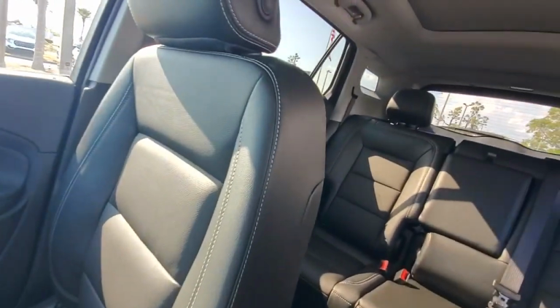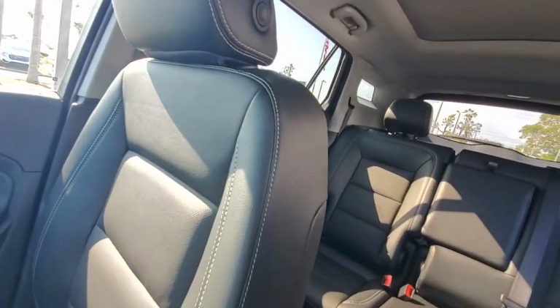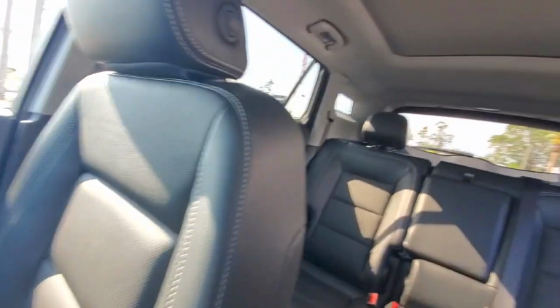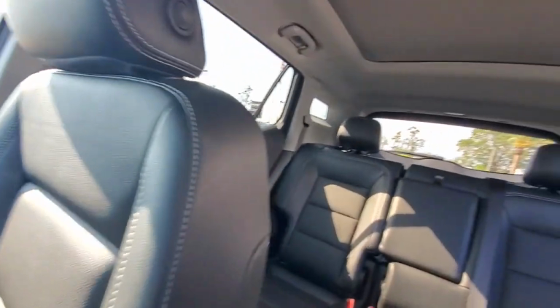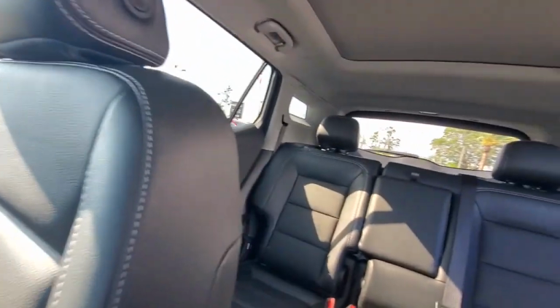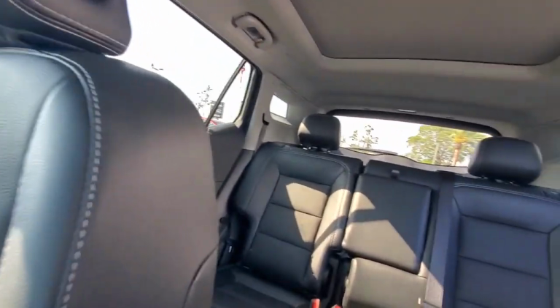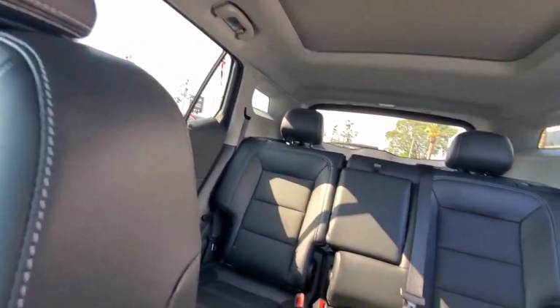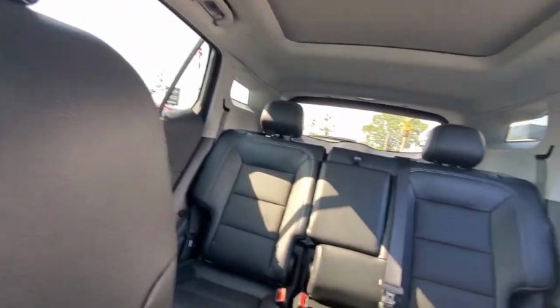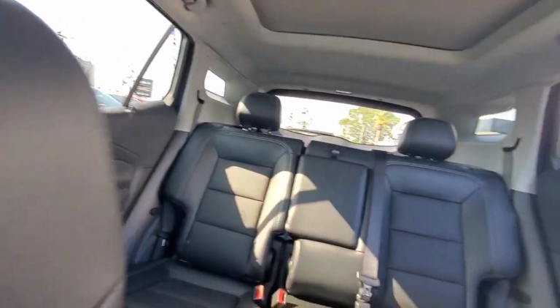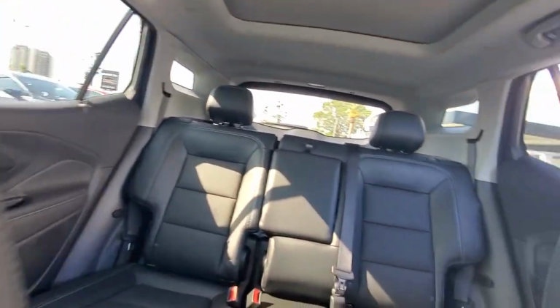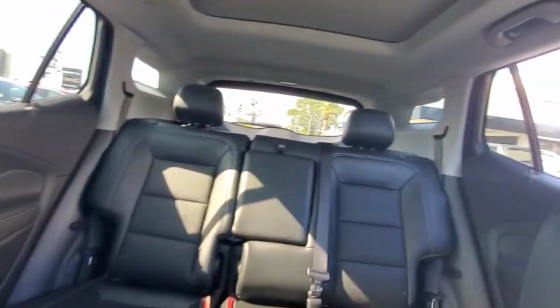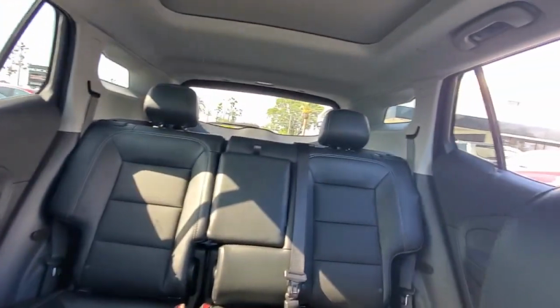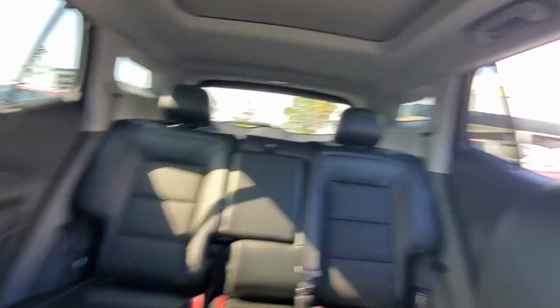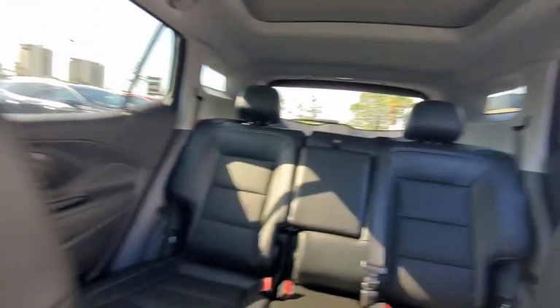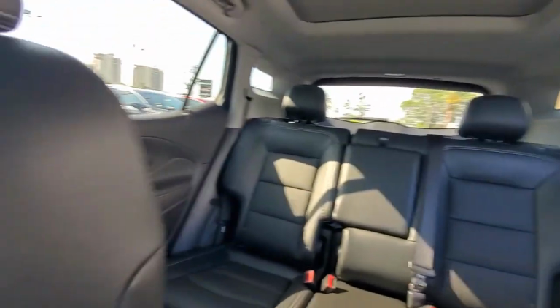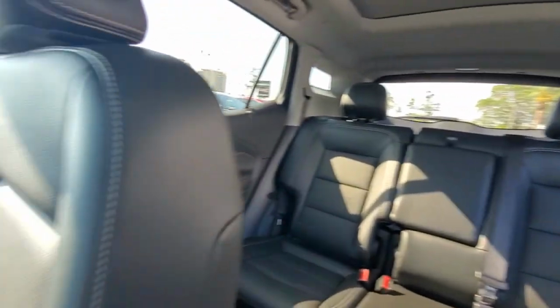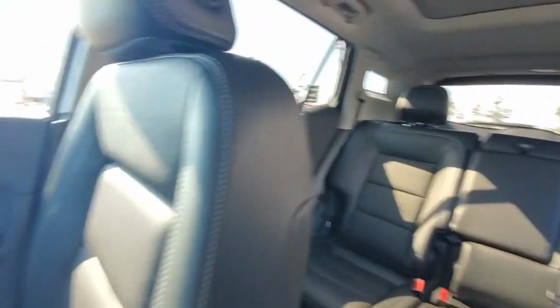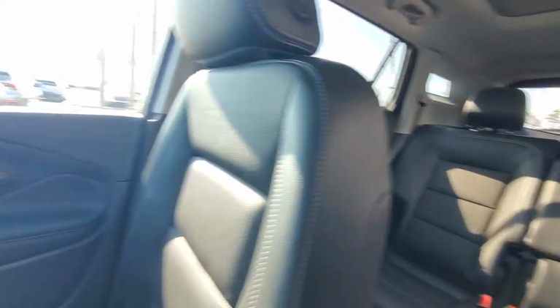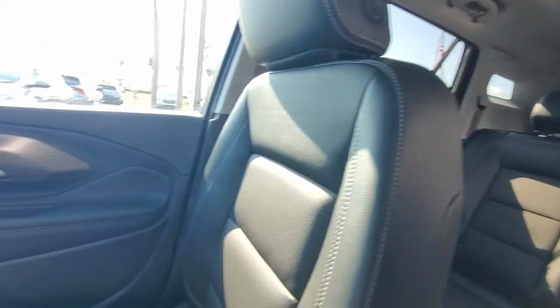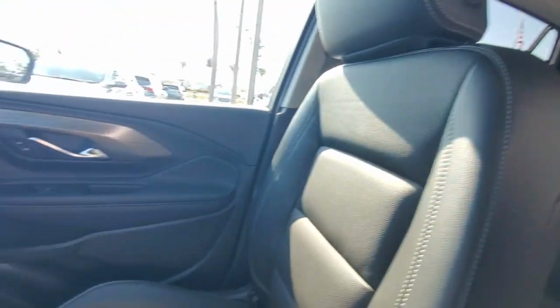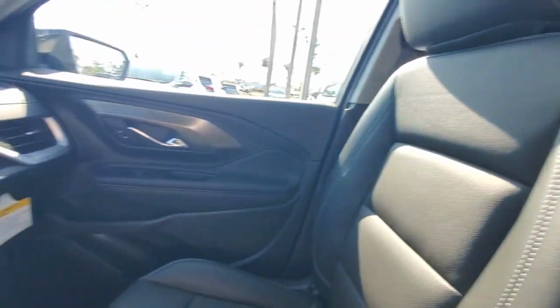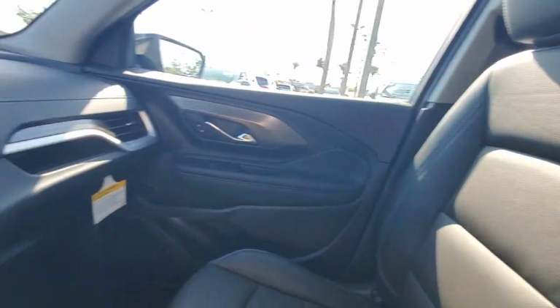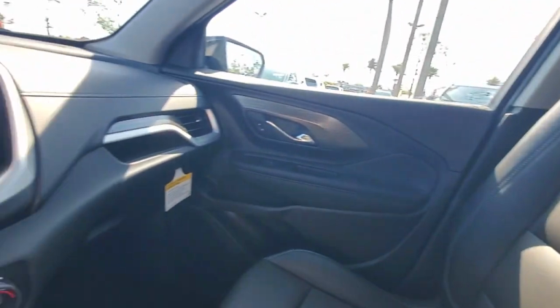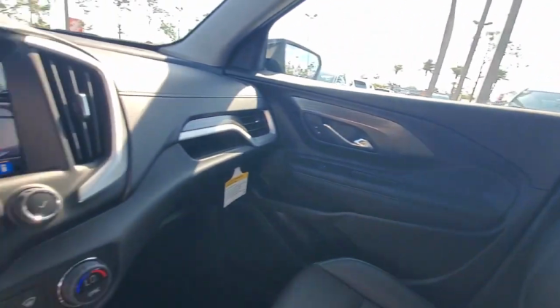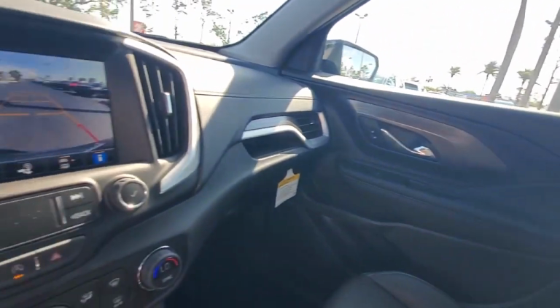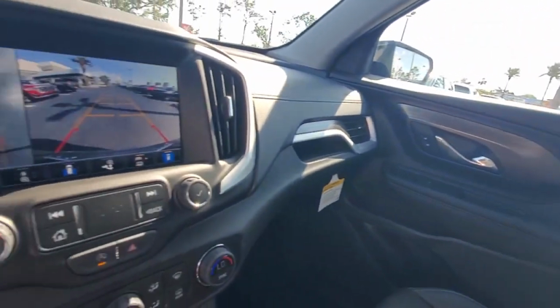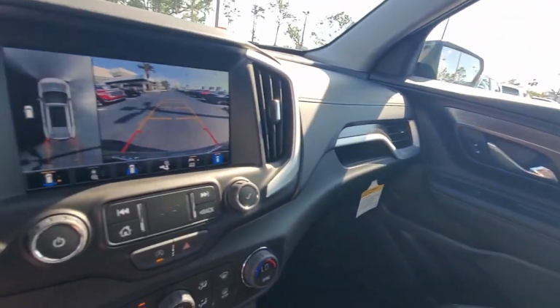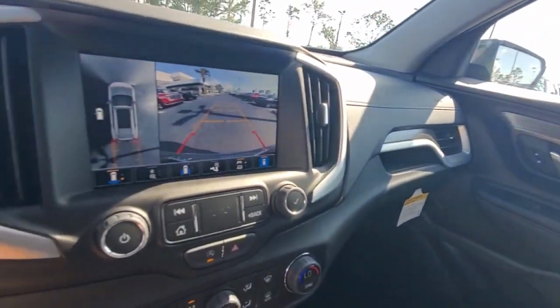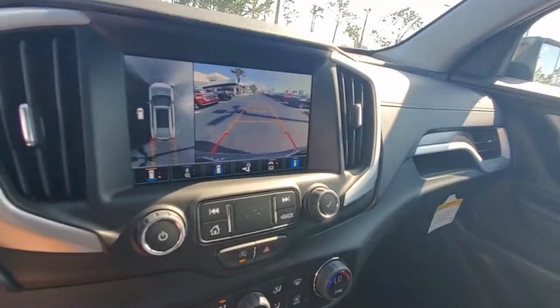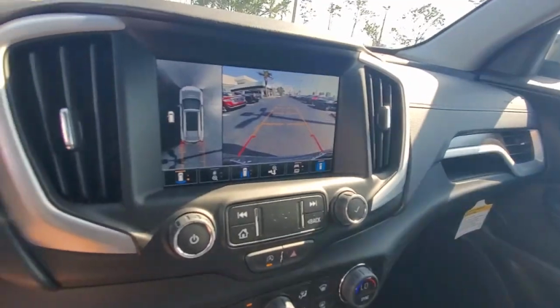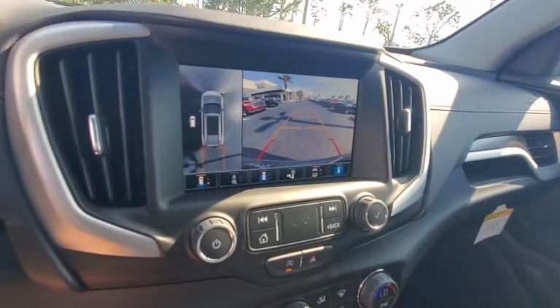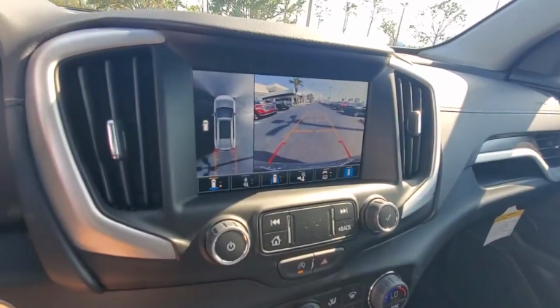Heated mirrors. Fog lamps. Alarm. Dual zone AC. Aluminum wheels.